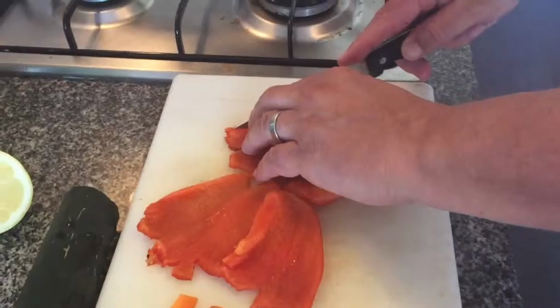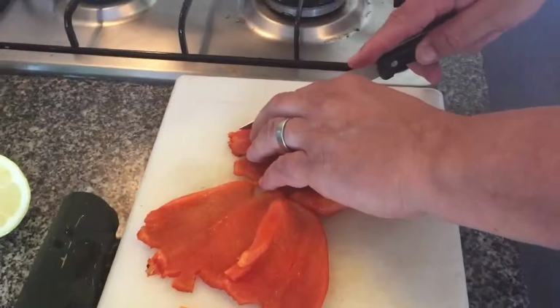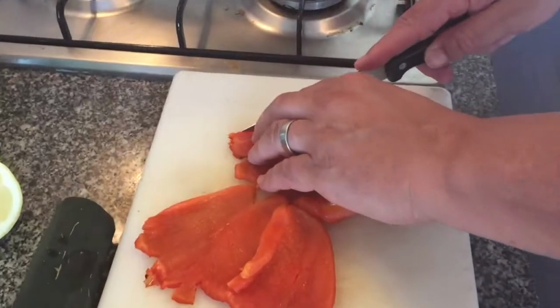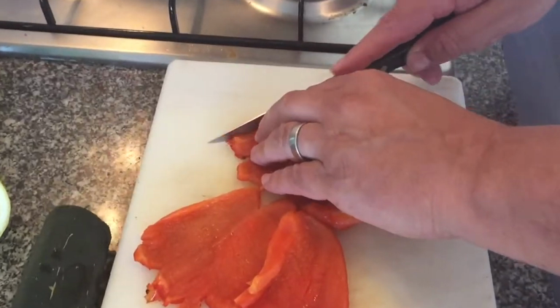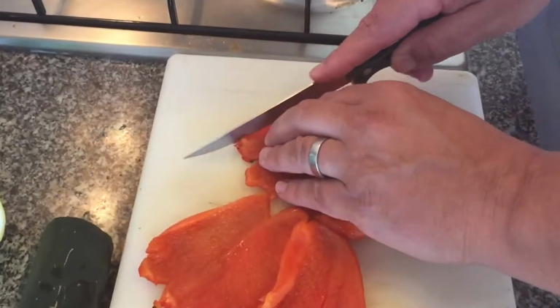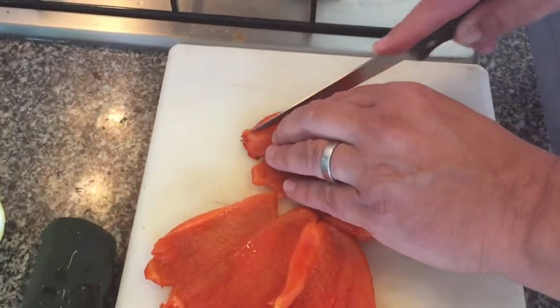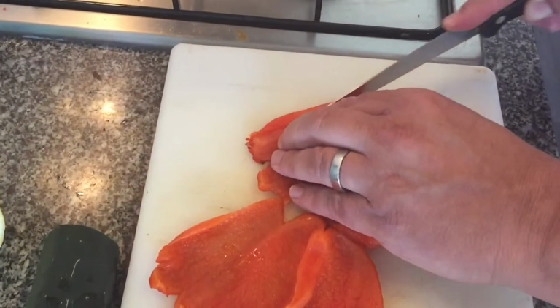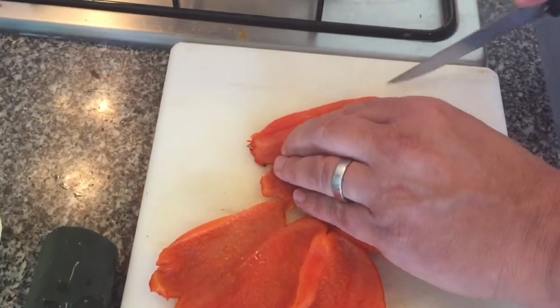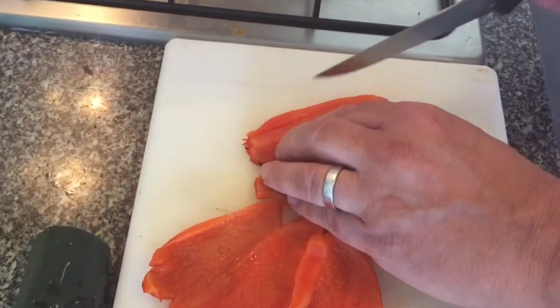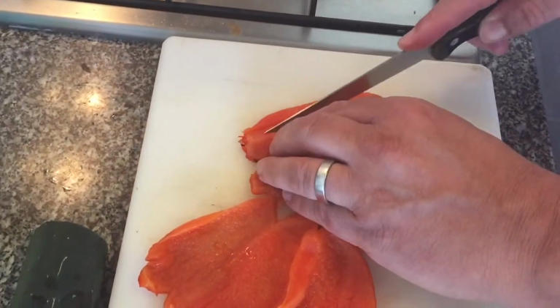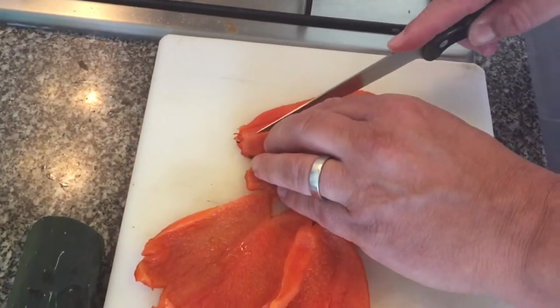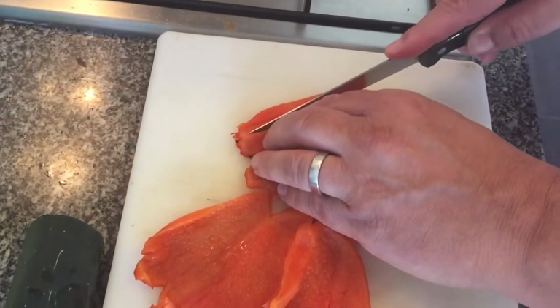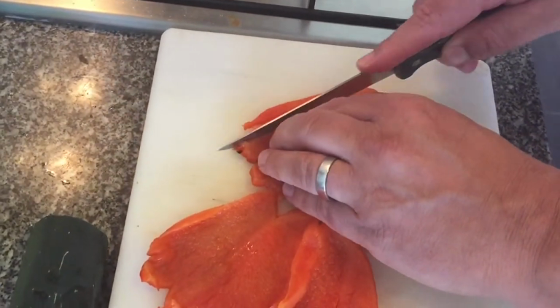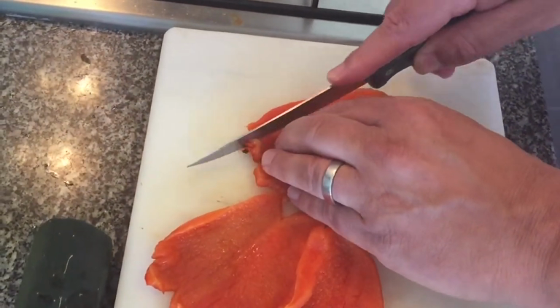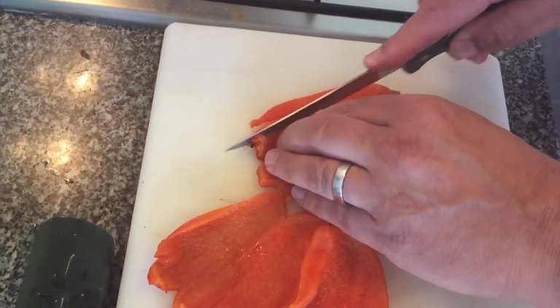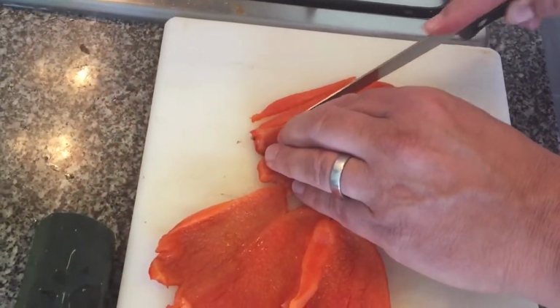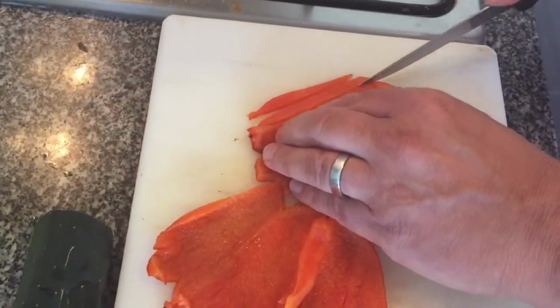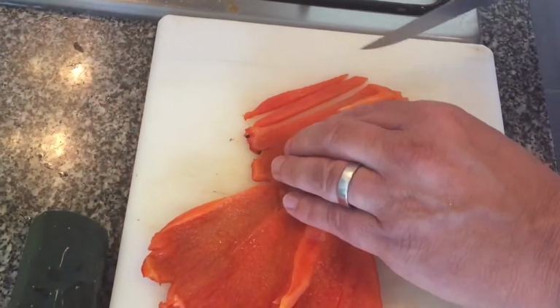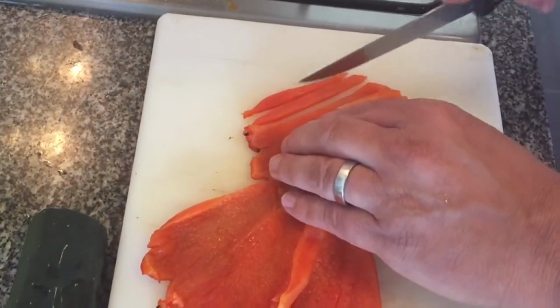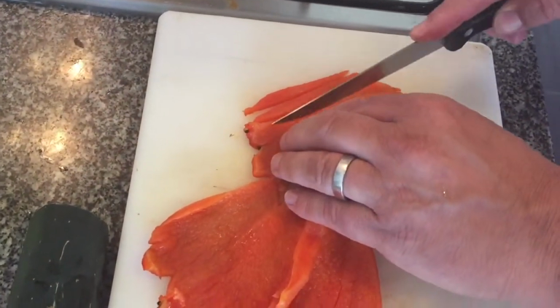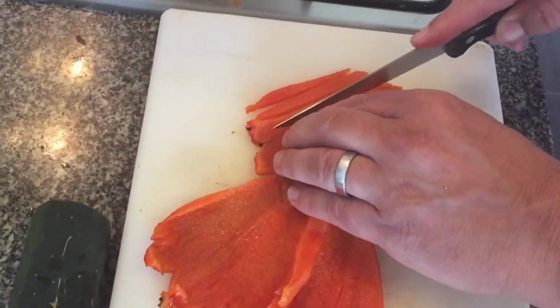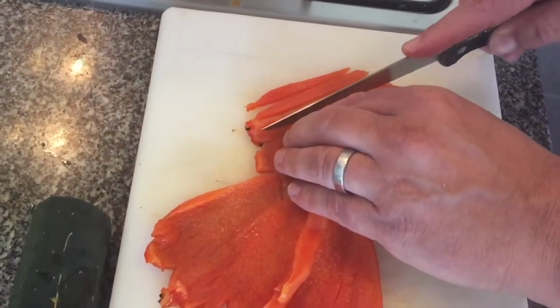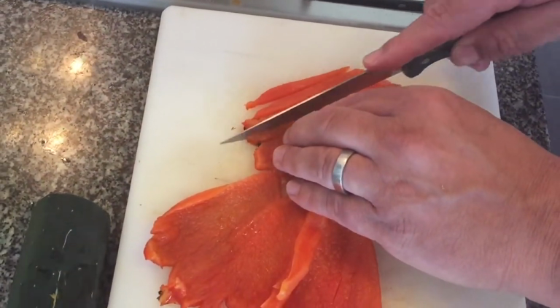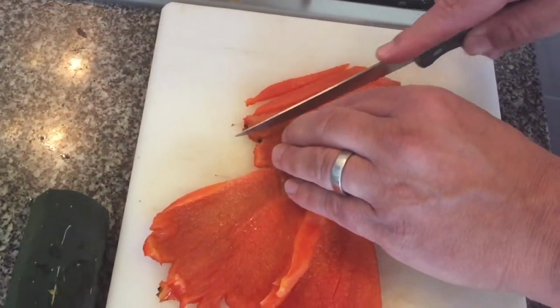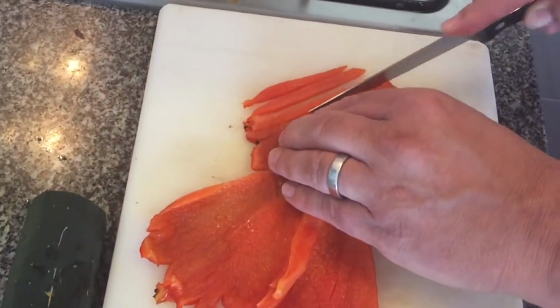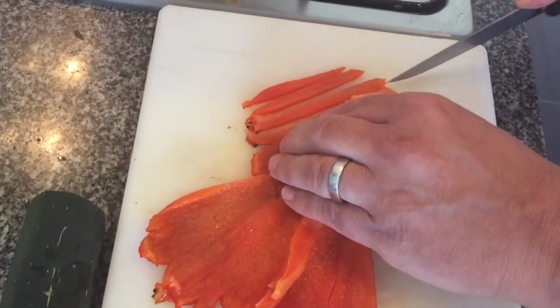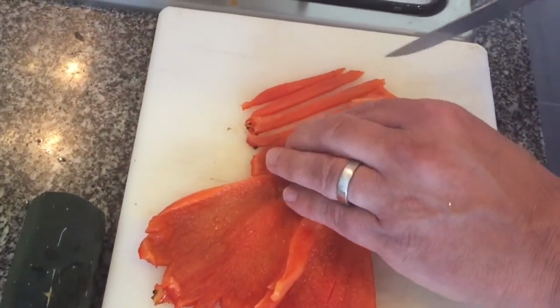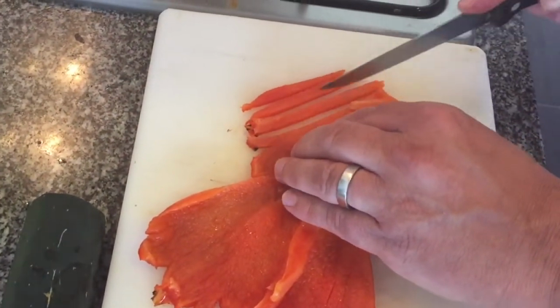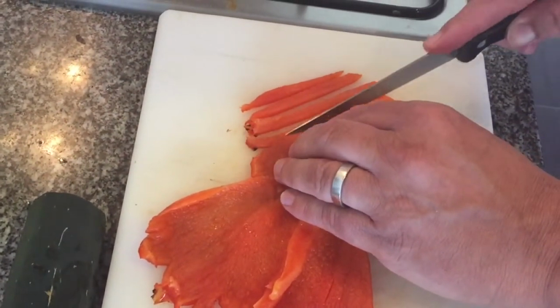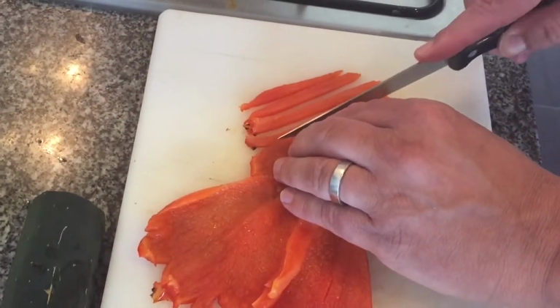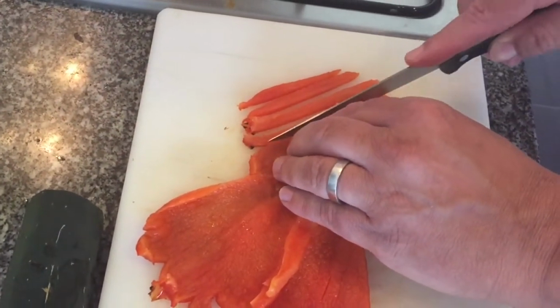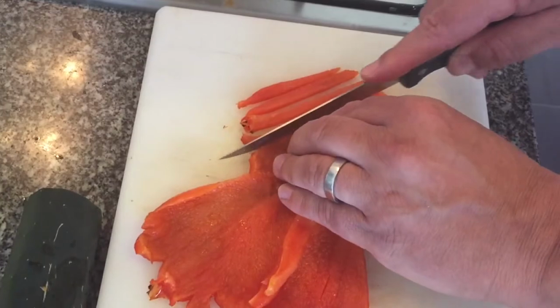Welcome to this video on how to do char-grilled roasted peppers. I hope you enjoy.